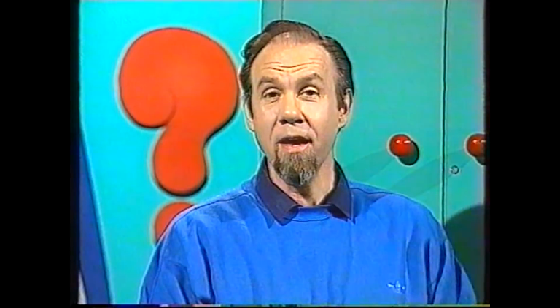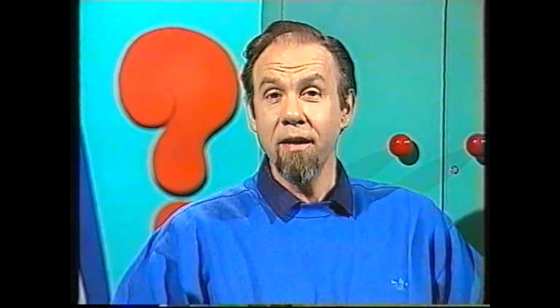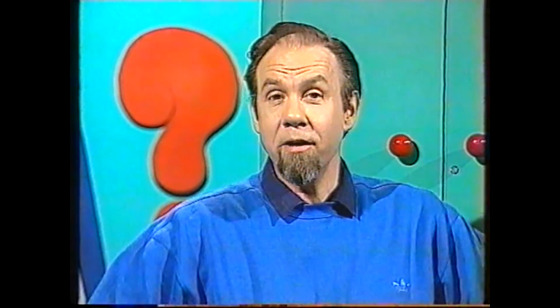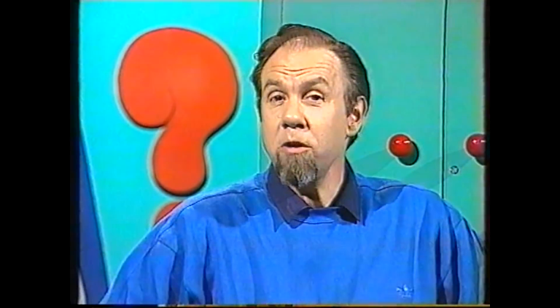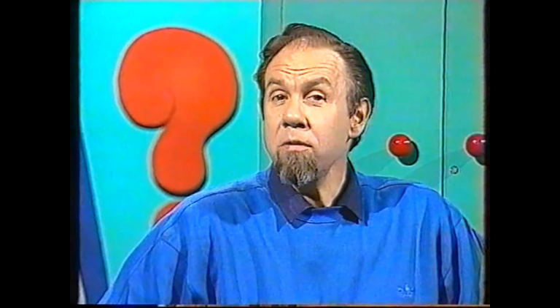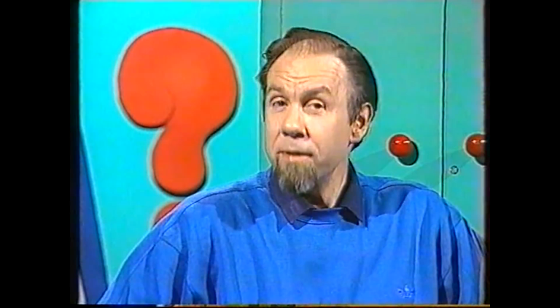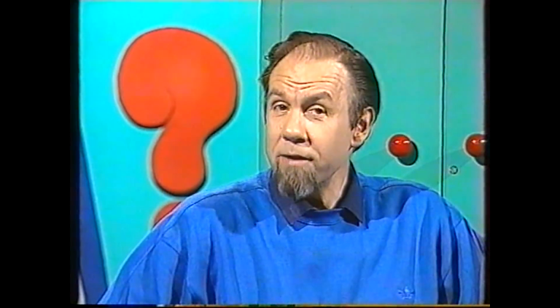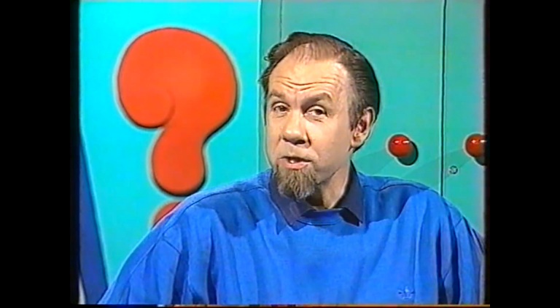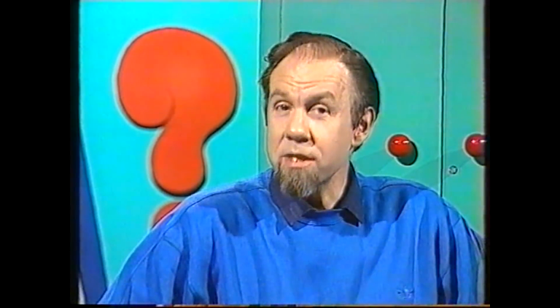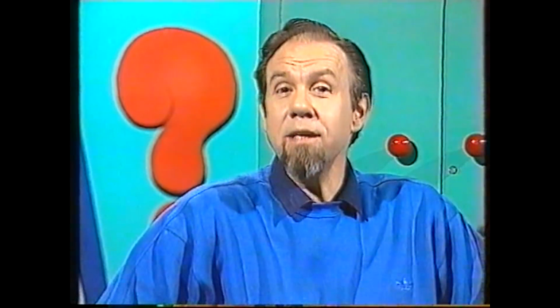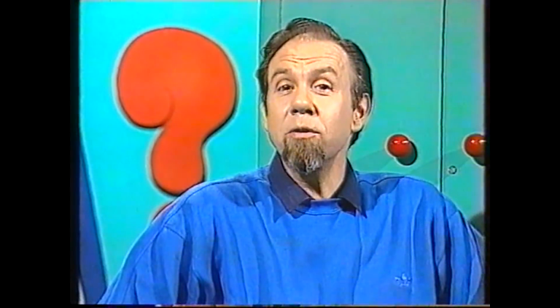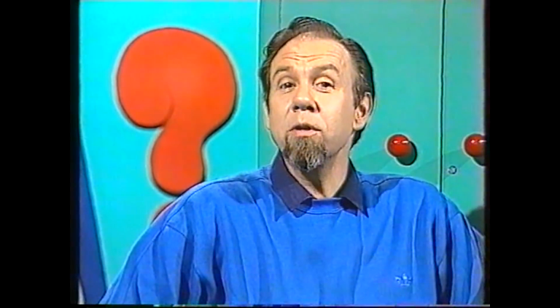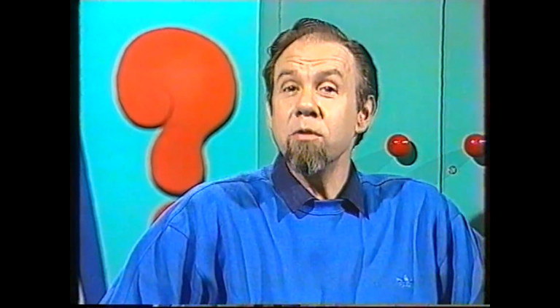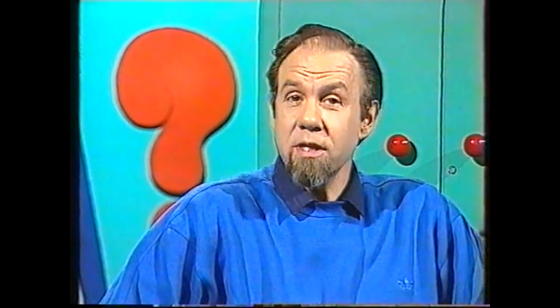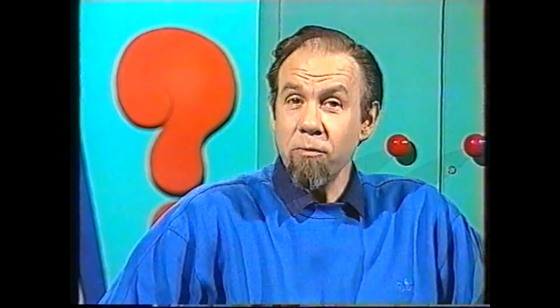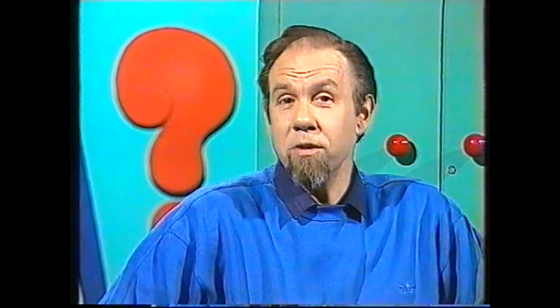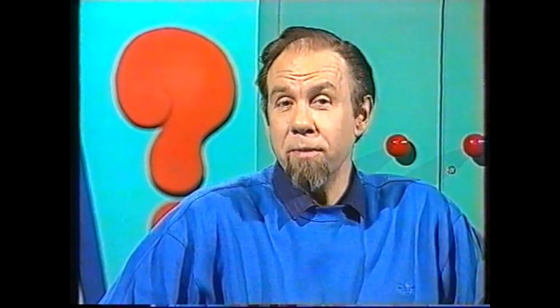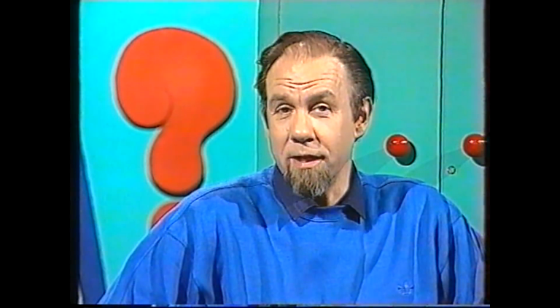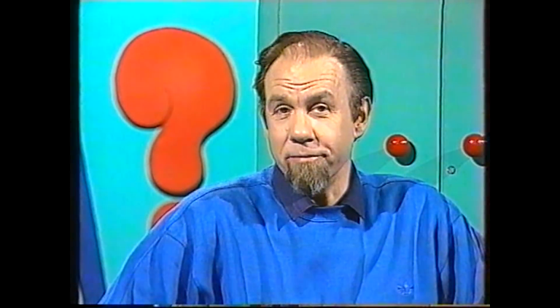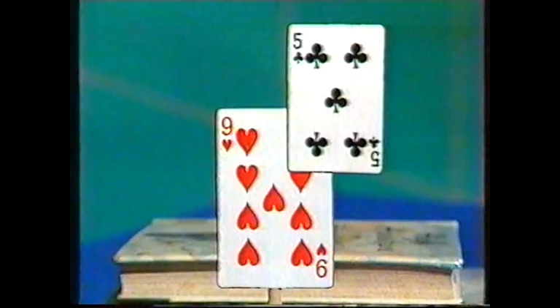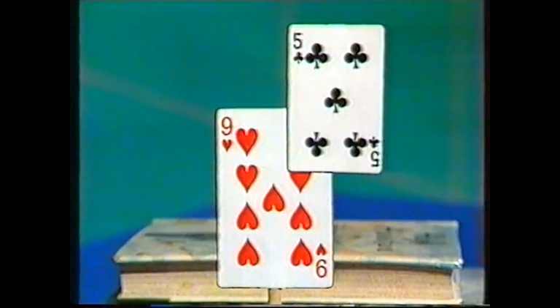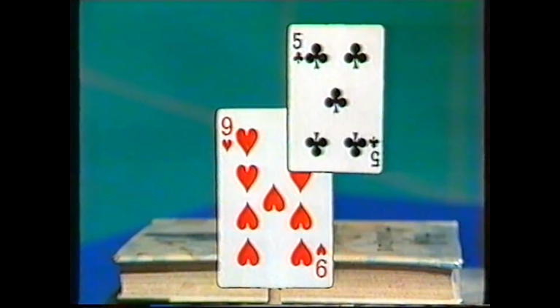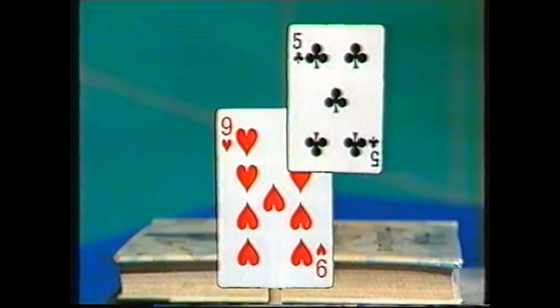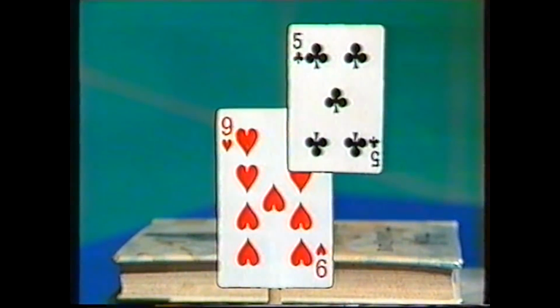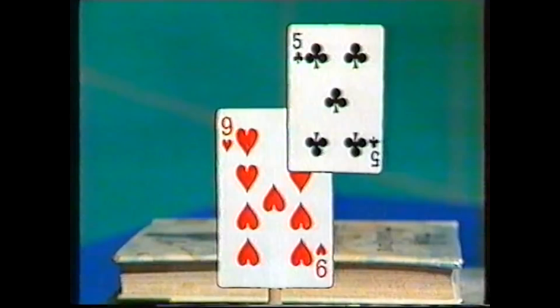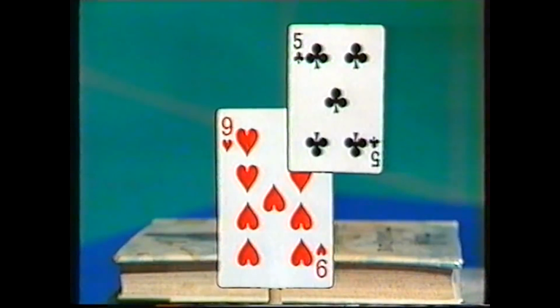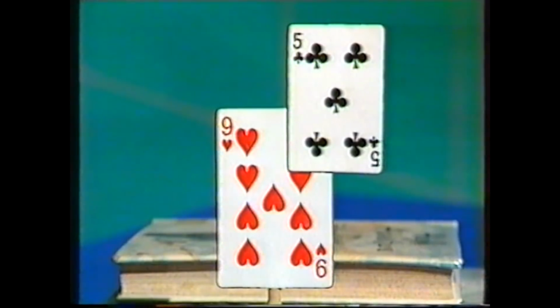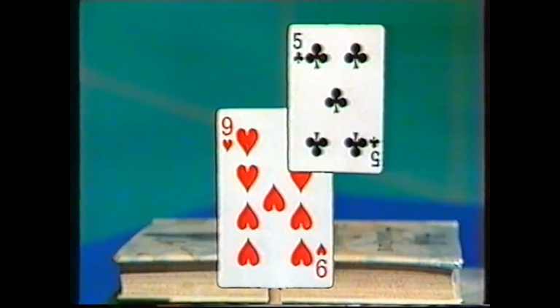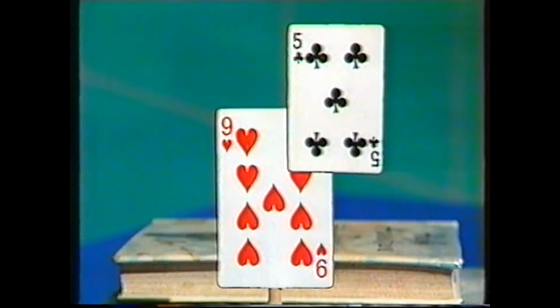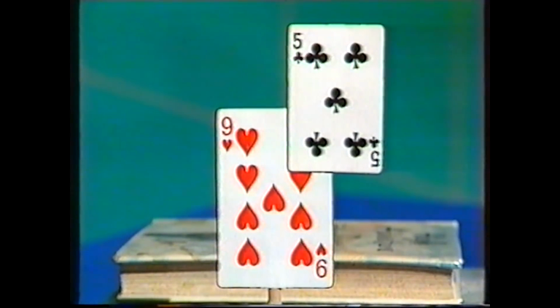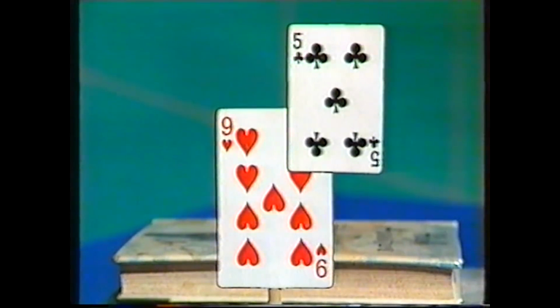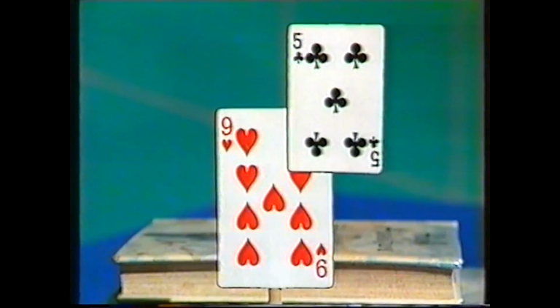Do you believe what you see, or do you see what you believe? Have a look at this. What do you see there?